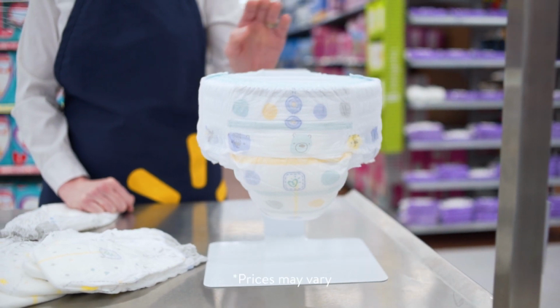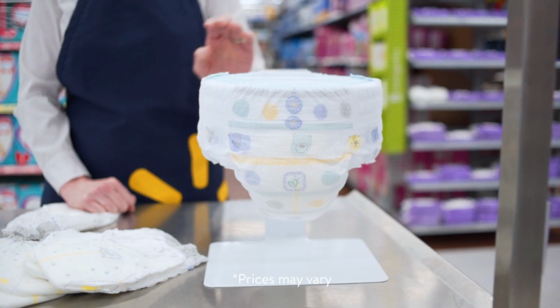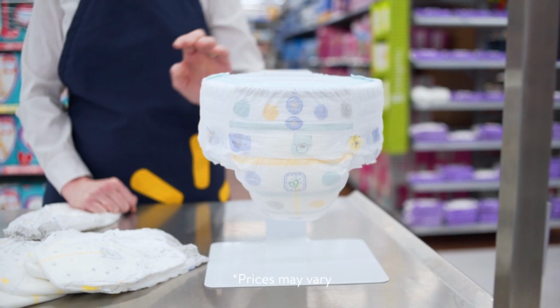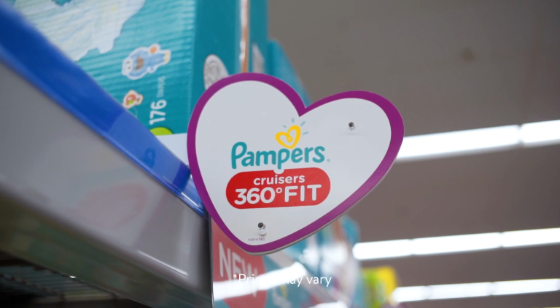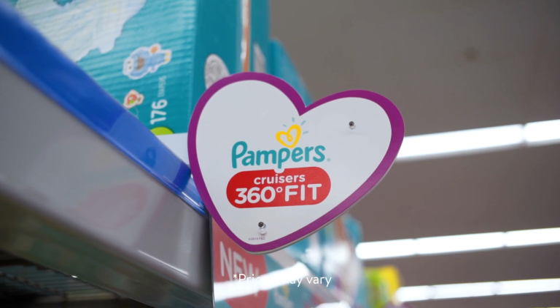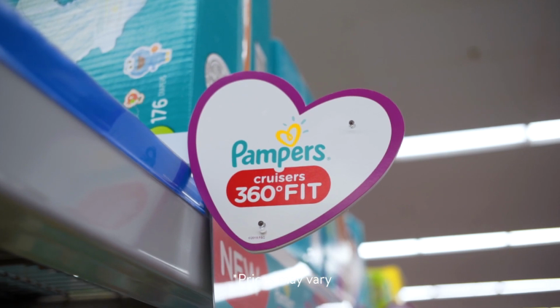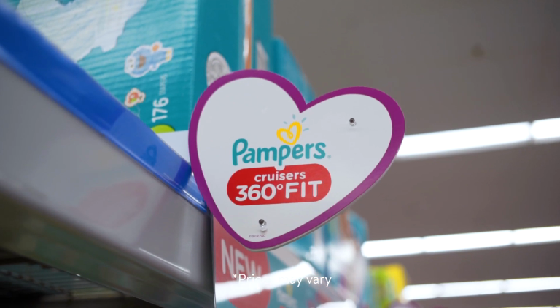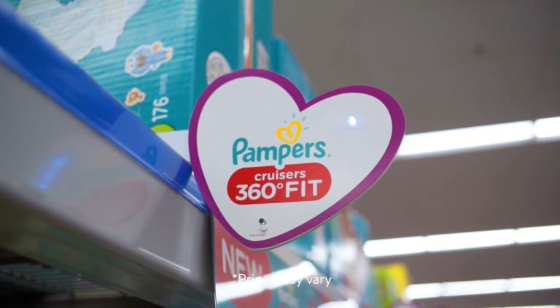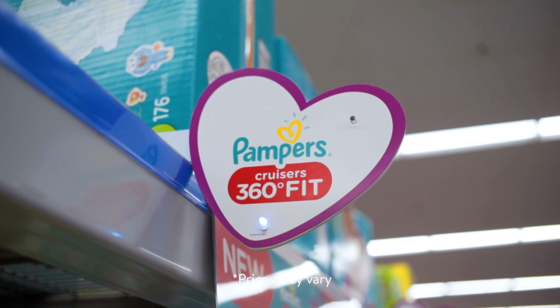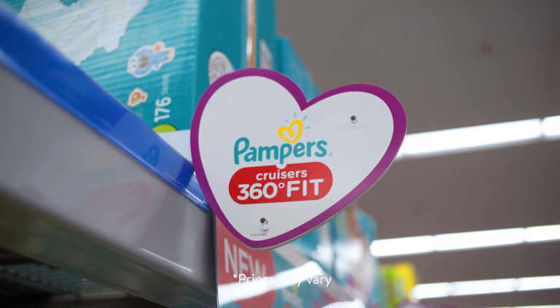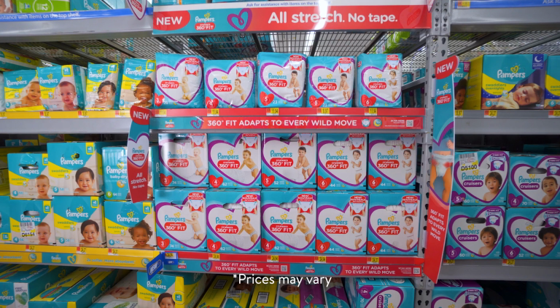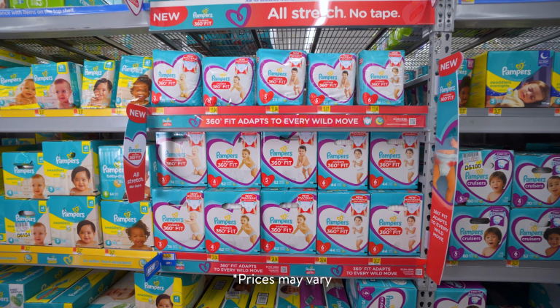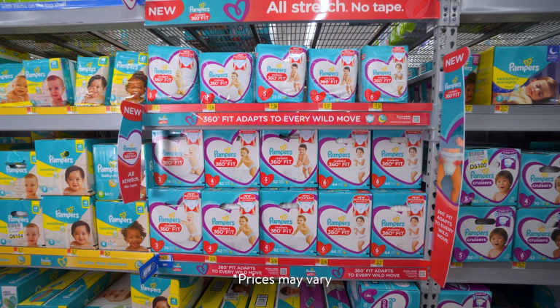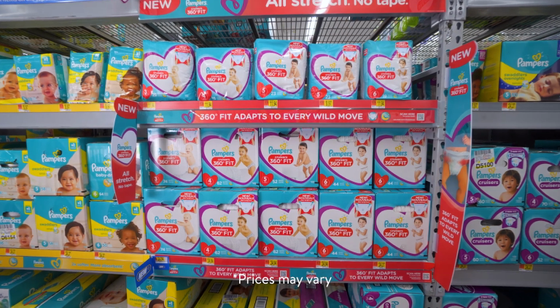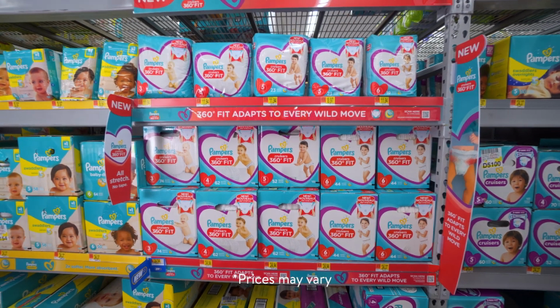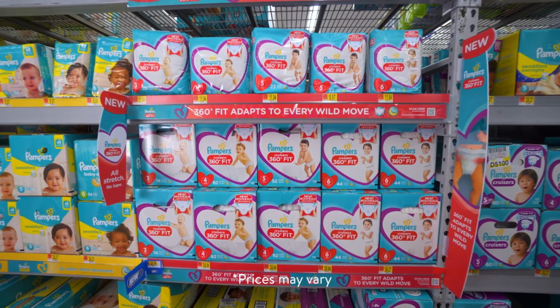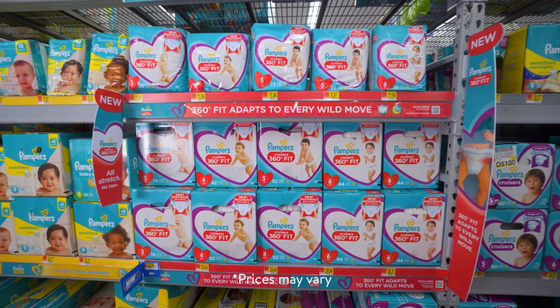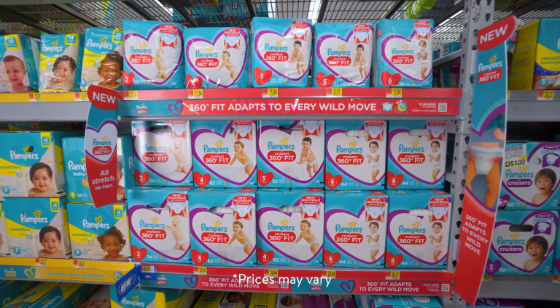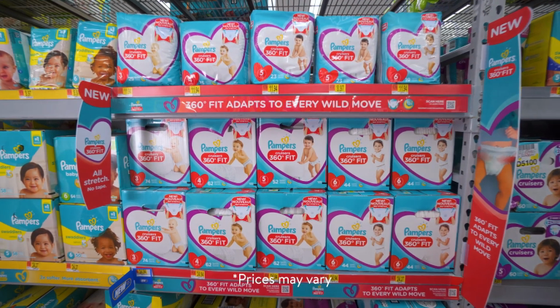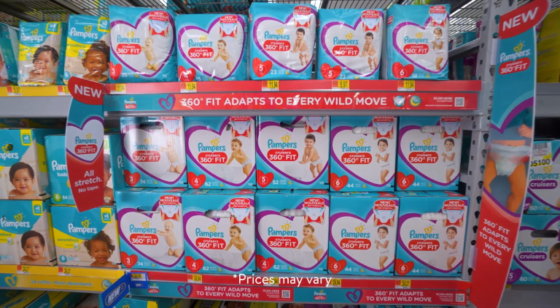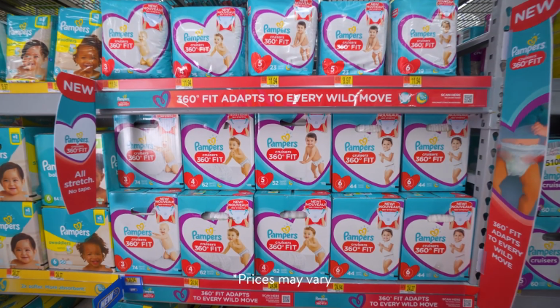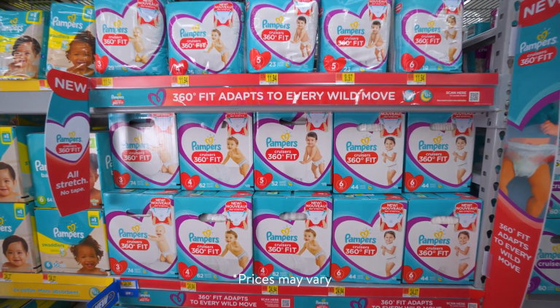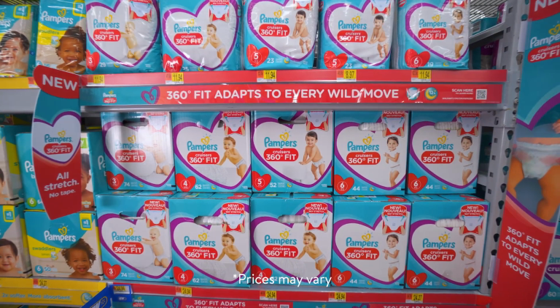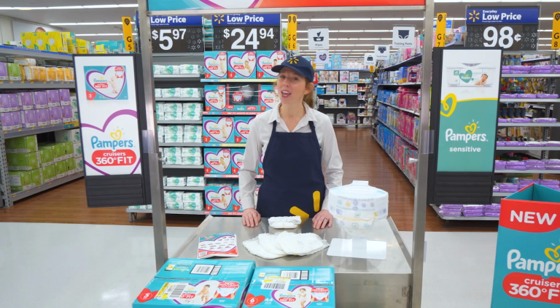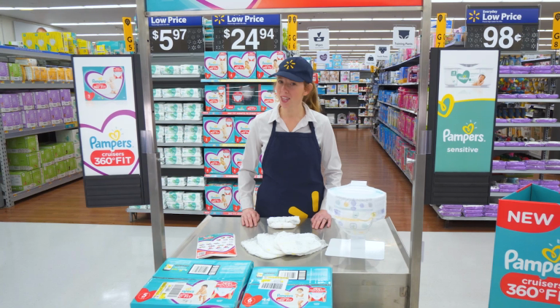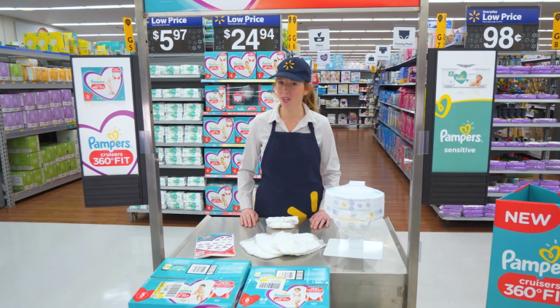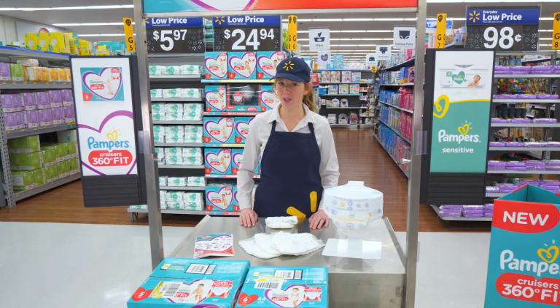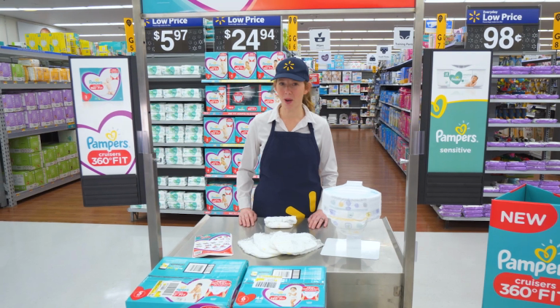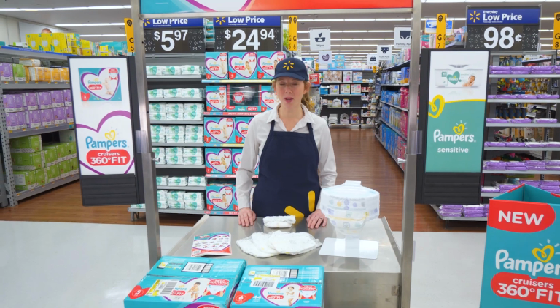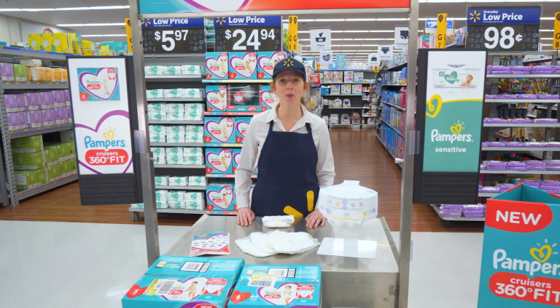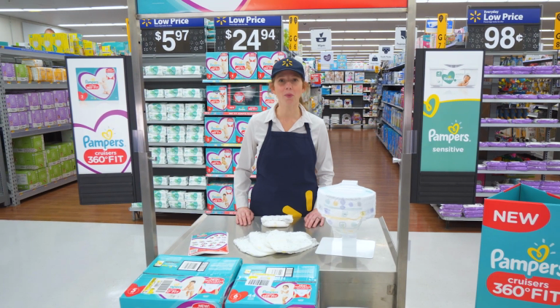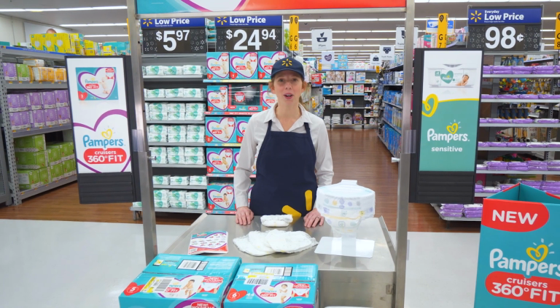You can find Pampers Cruisers 360 Fit diapers in the baby aisle. Thank you for shopping at Walmart.